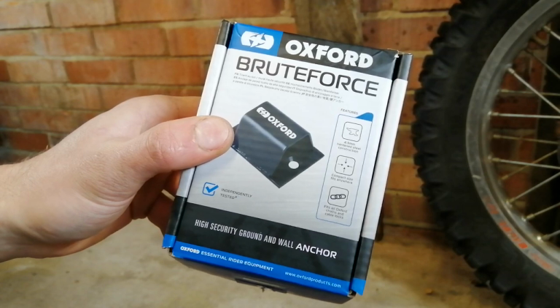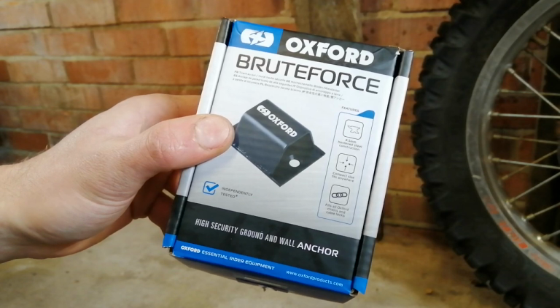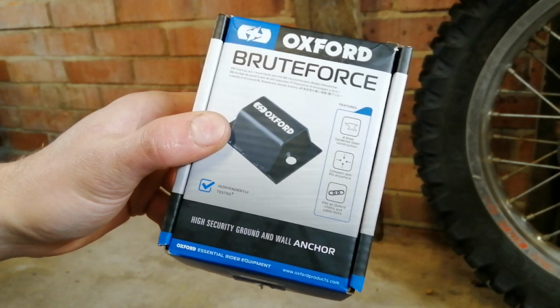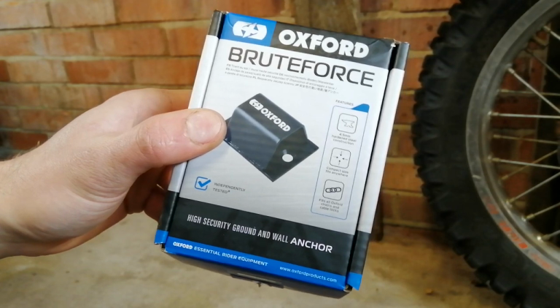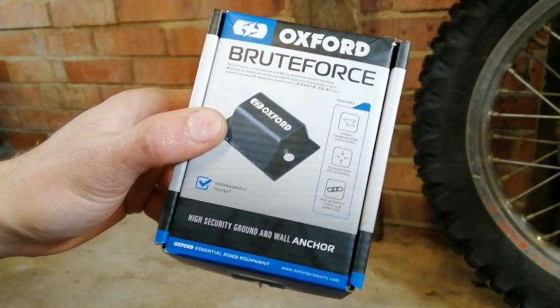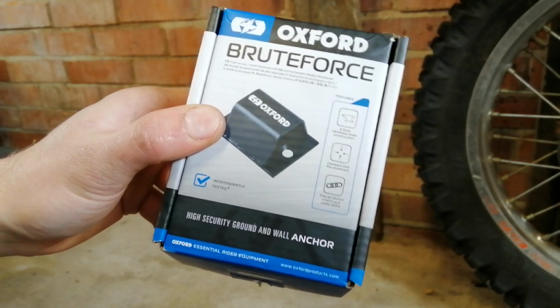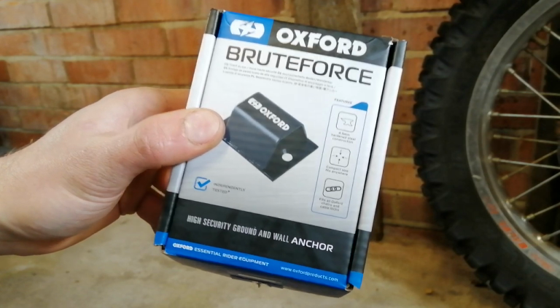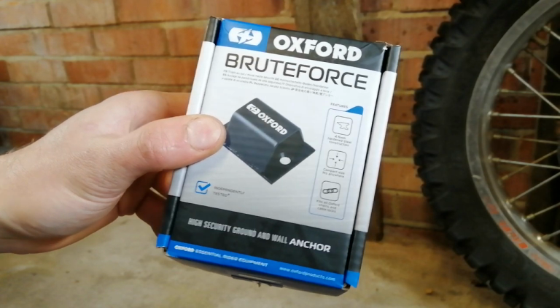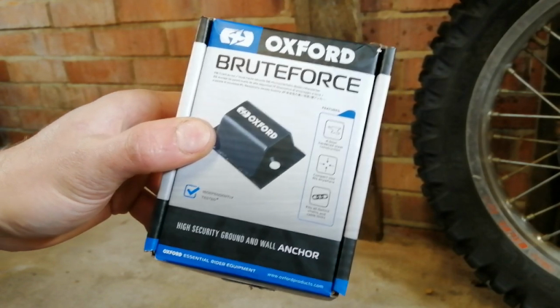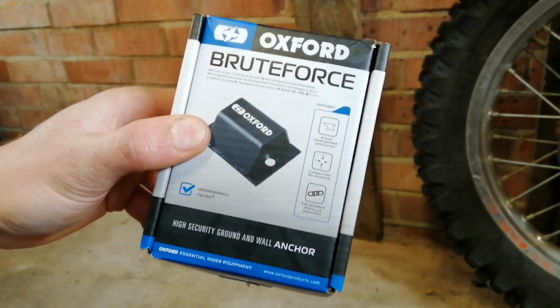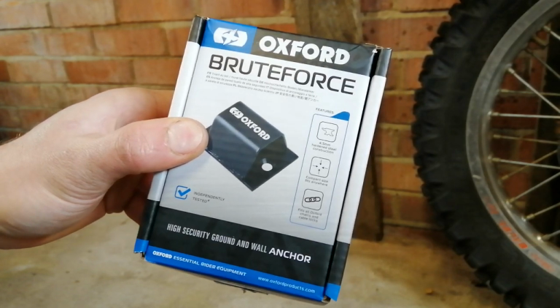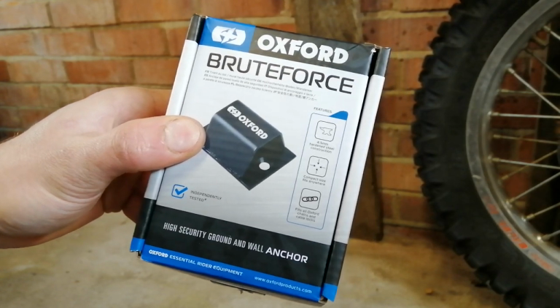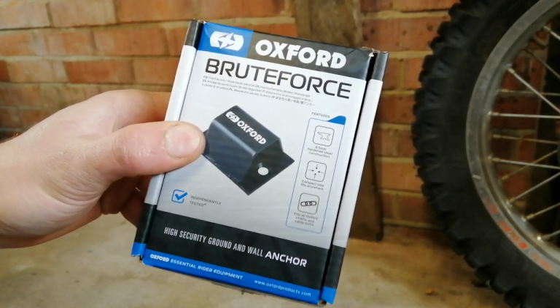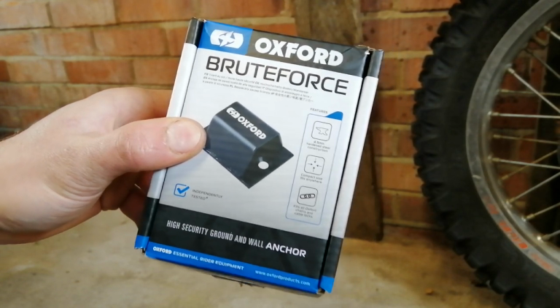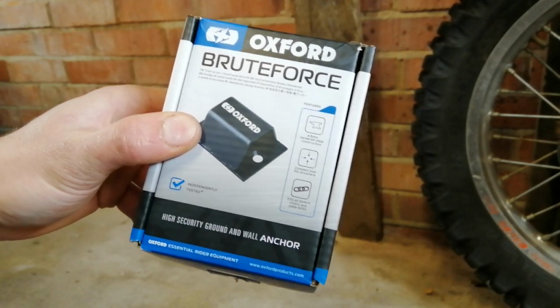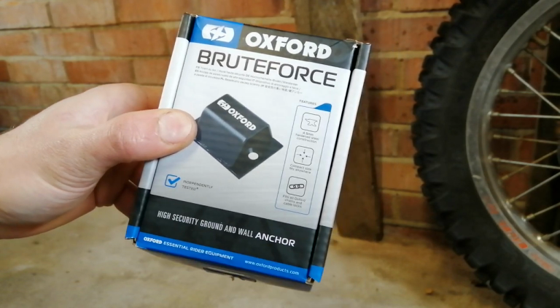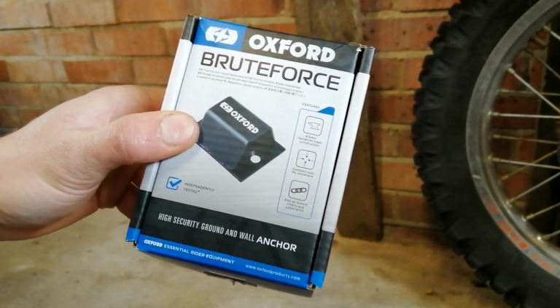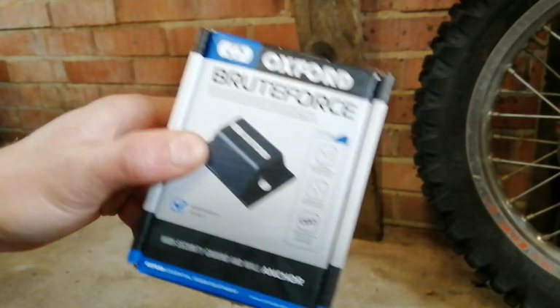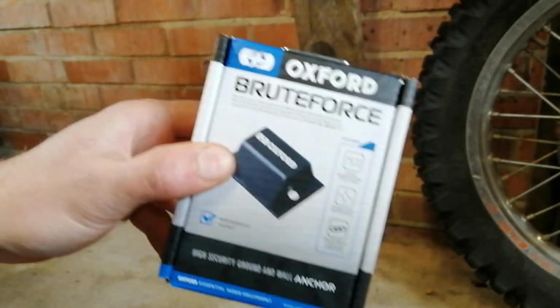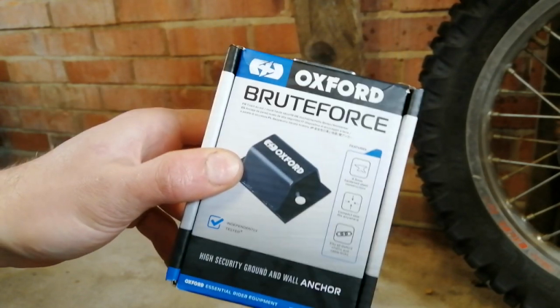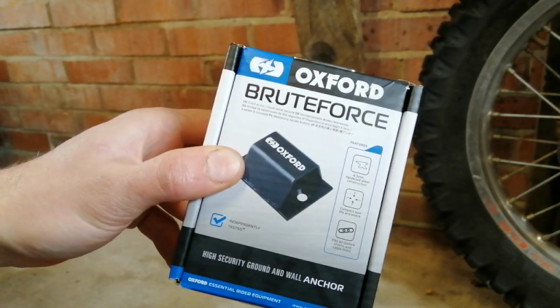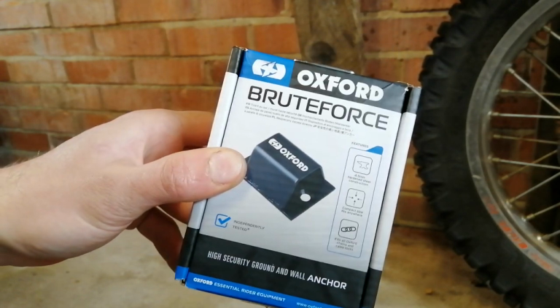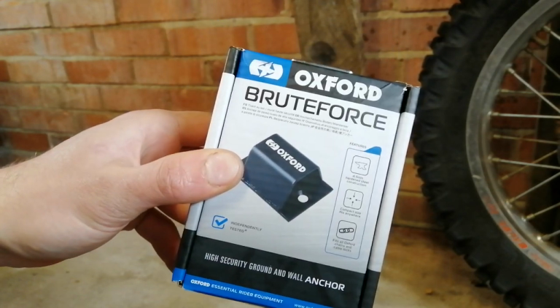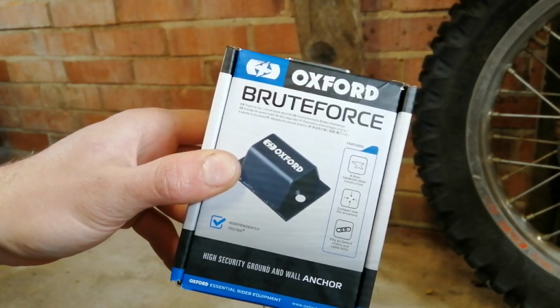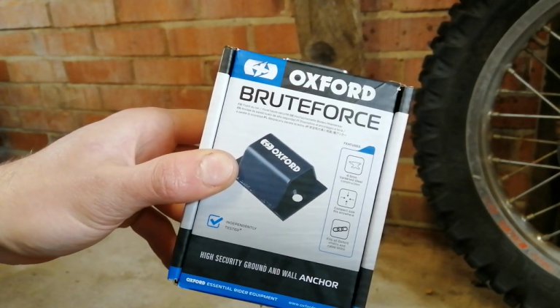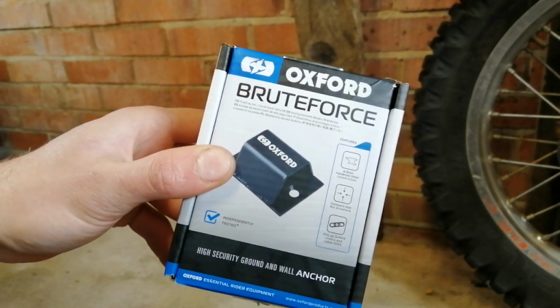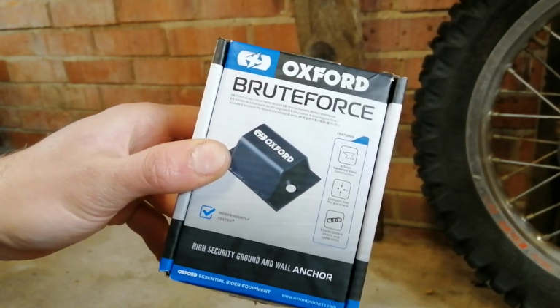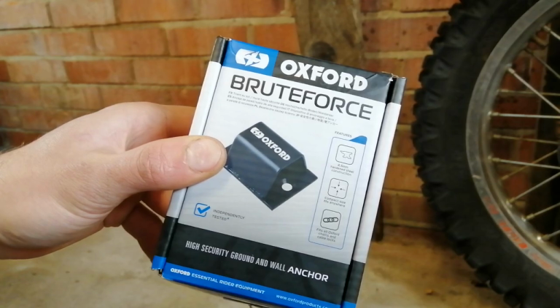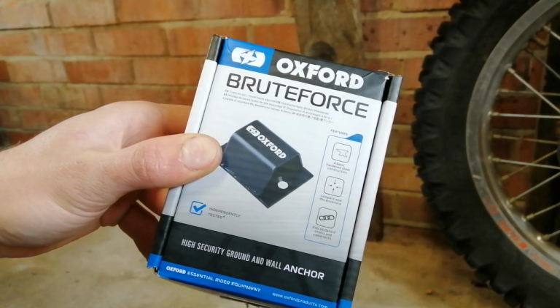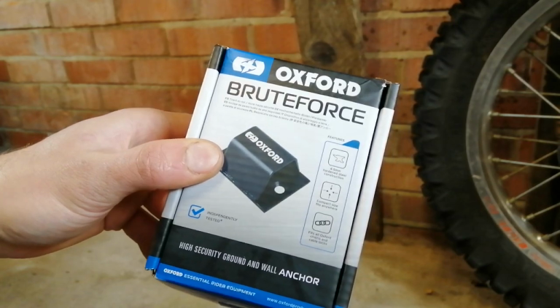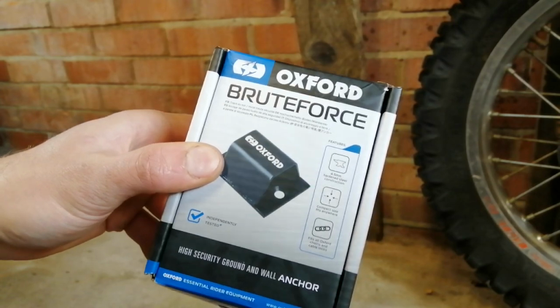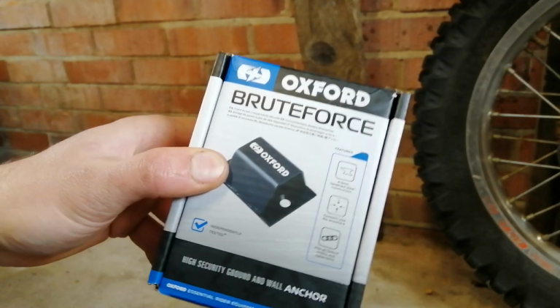Hey guys, welcome back to the channel. Today something a bit different - I'm going to be fitting this Oxford Brute Force ground anchor.